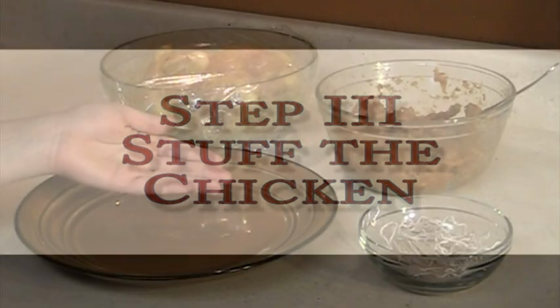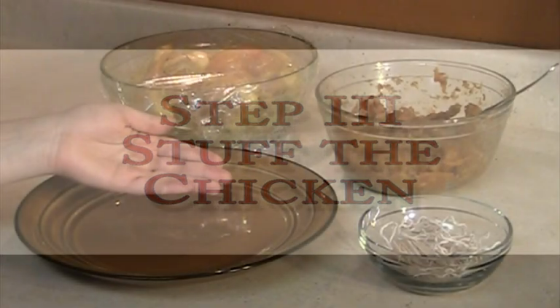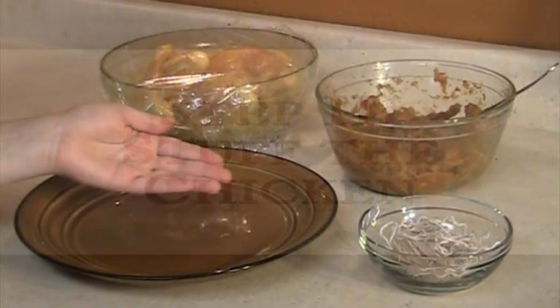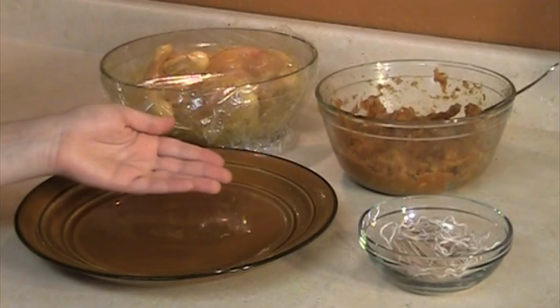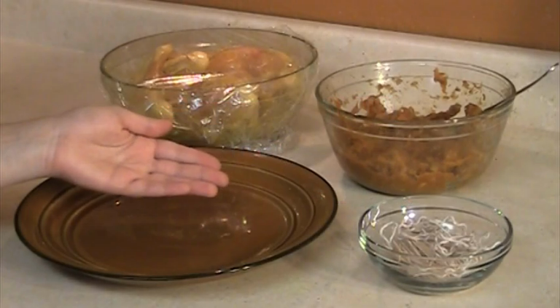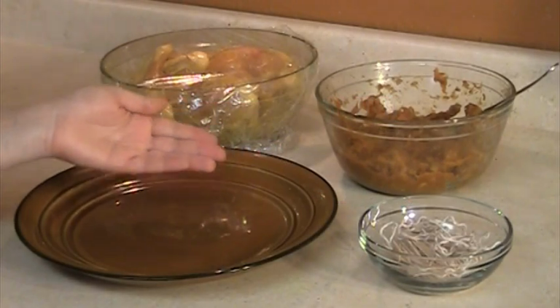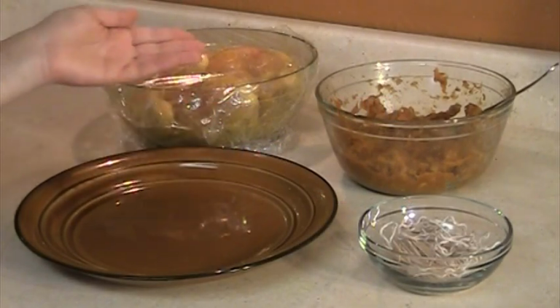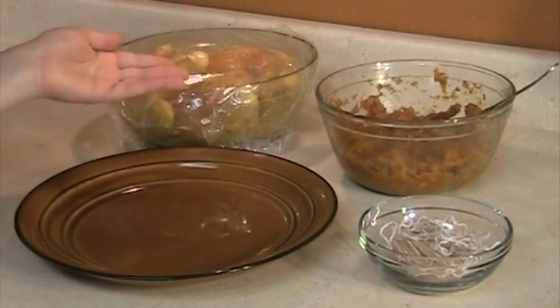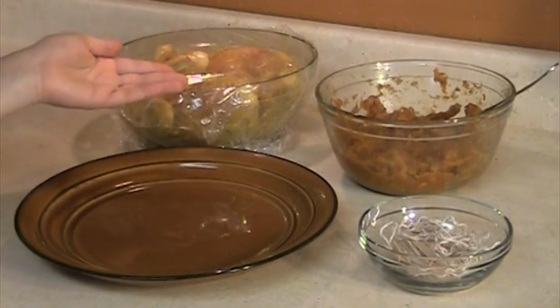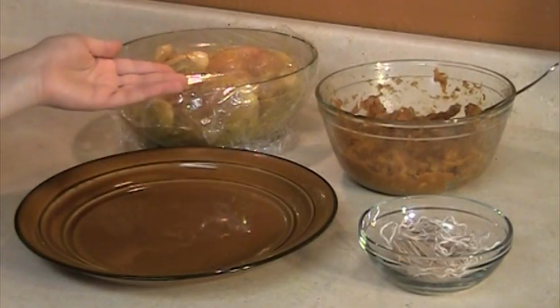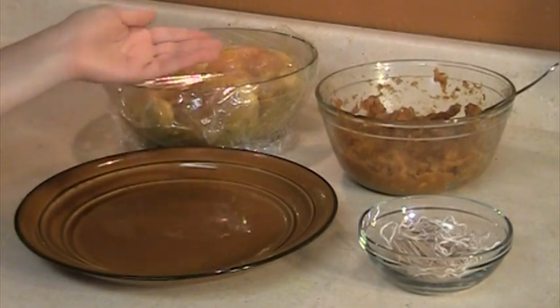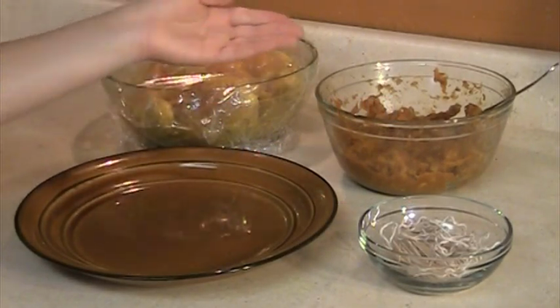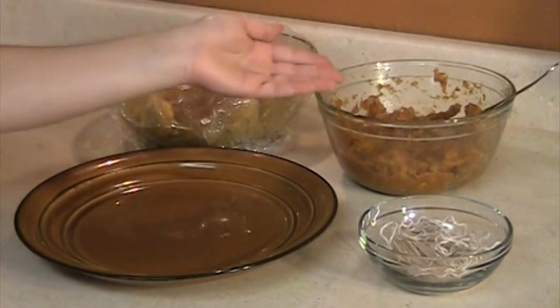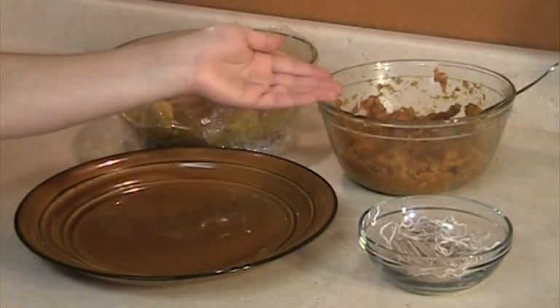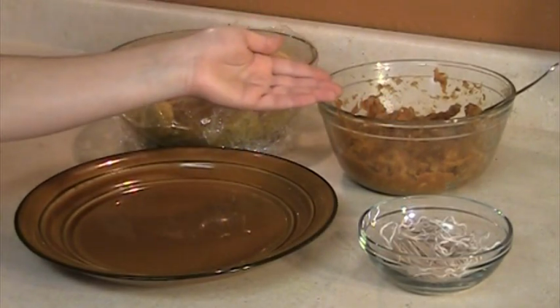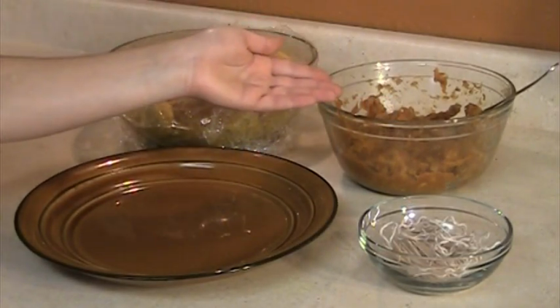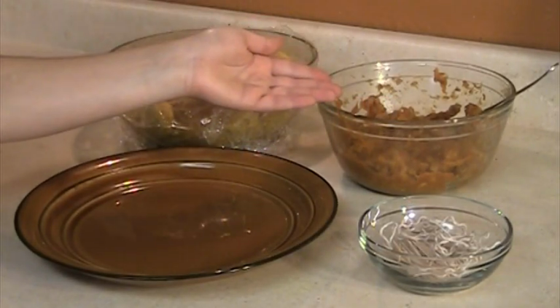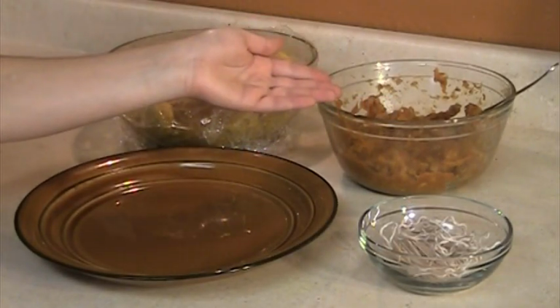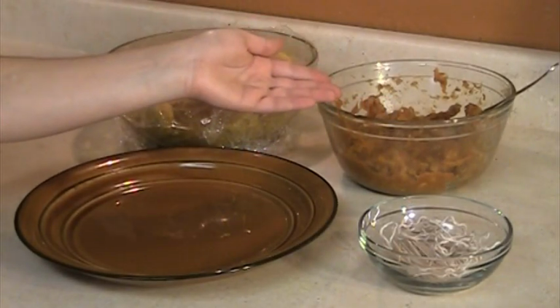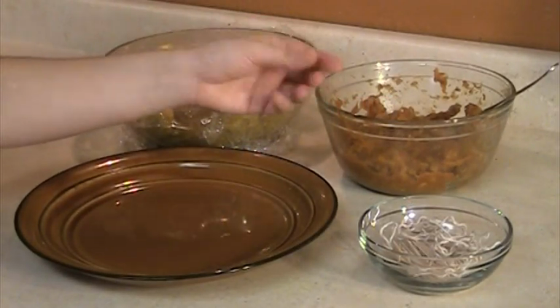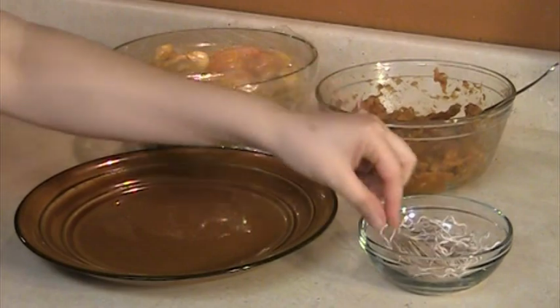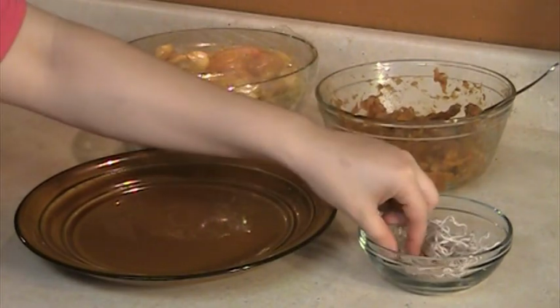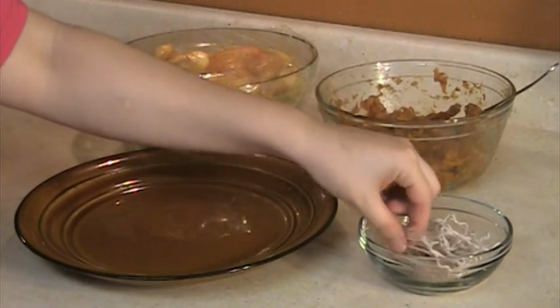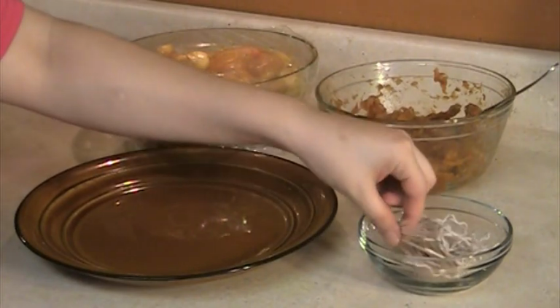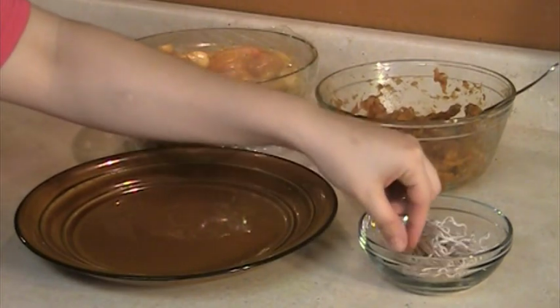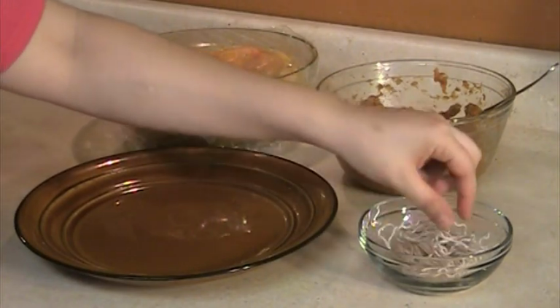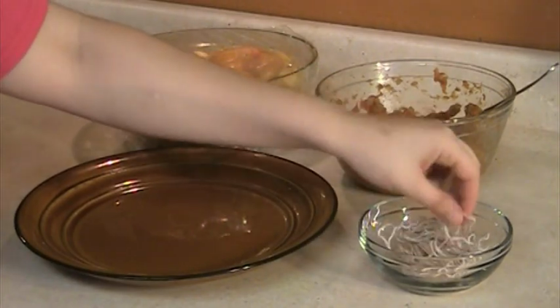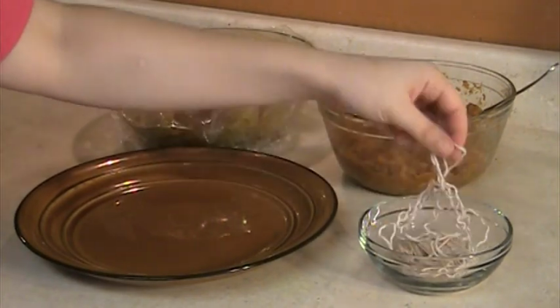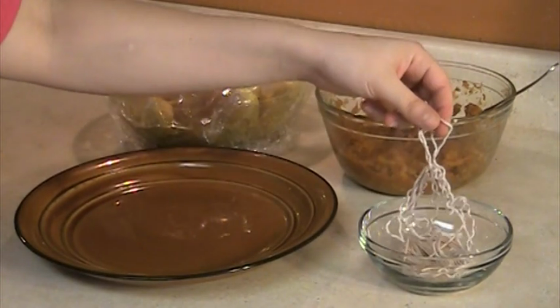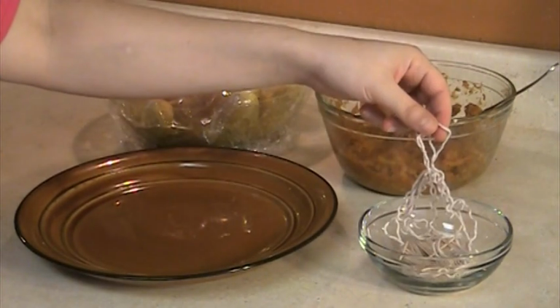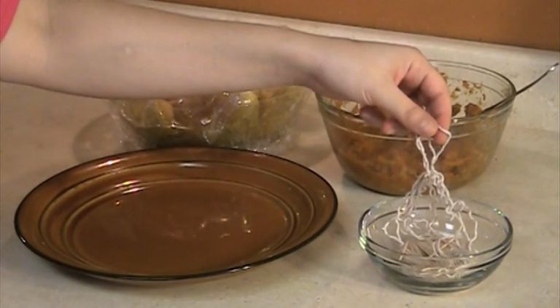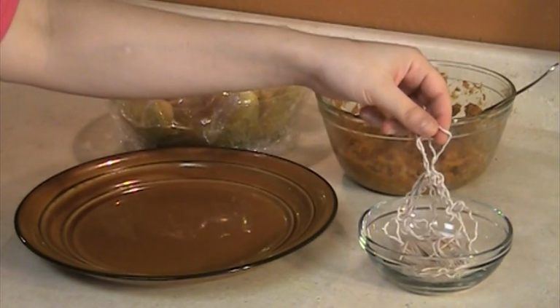Now we're going to stuff the Cornish hens with the pumpkin mixture. You will need toothpicks and cords for lacing.